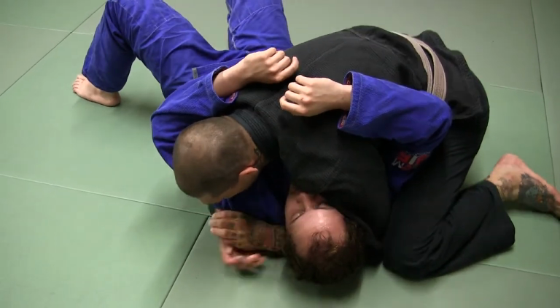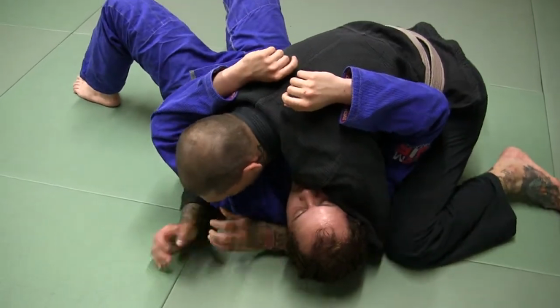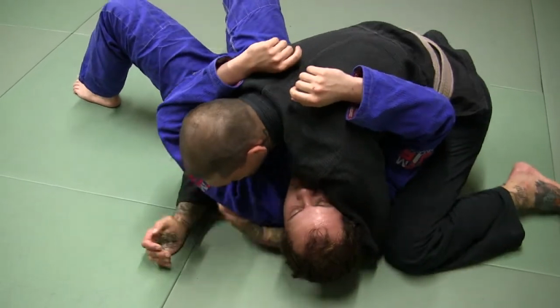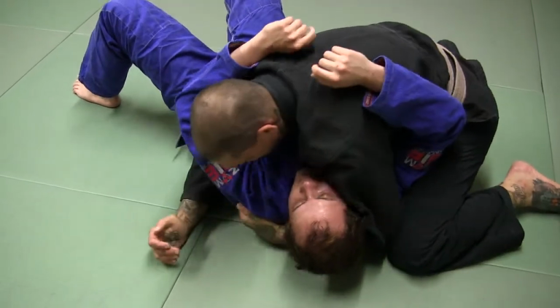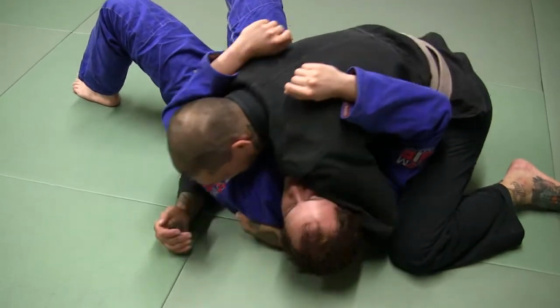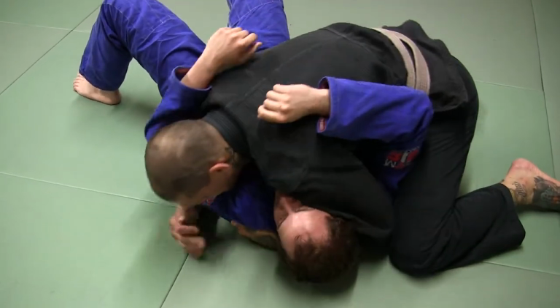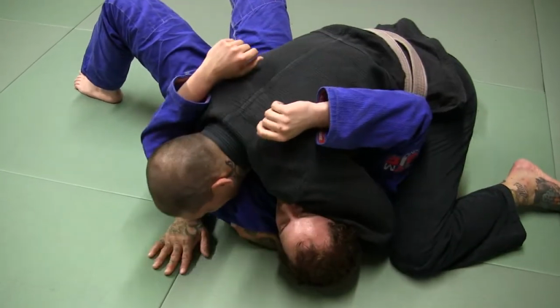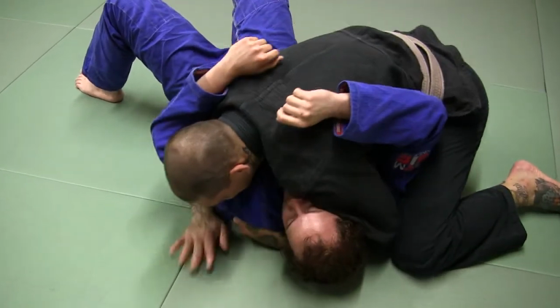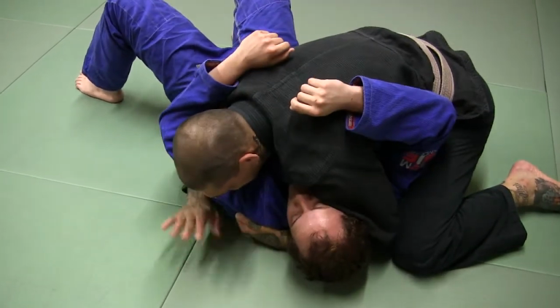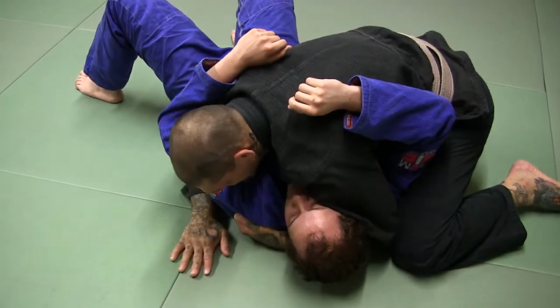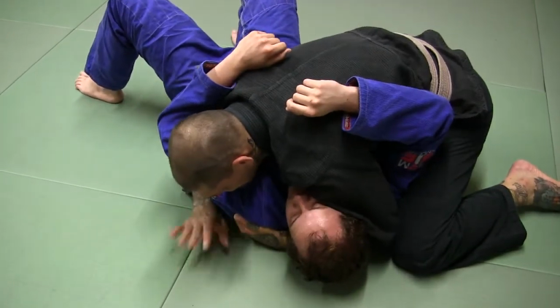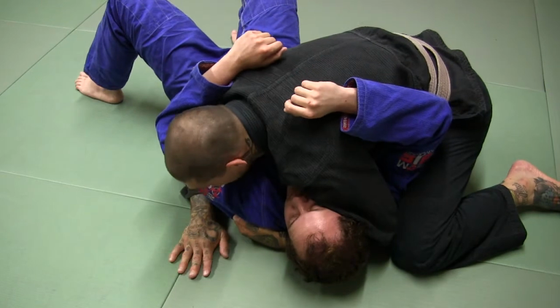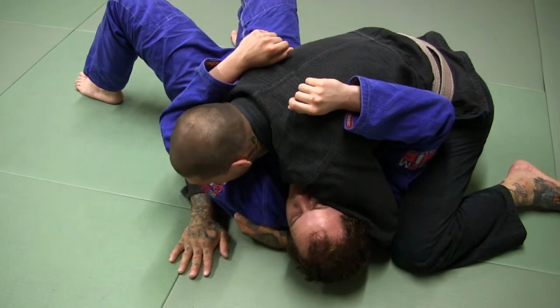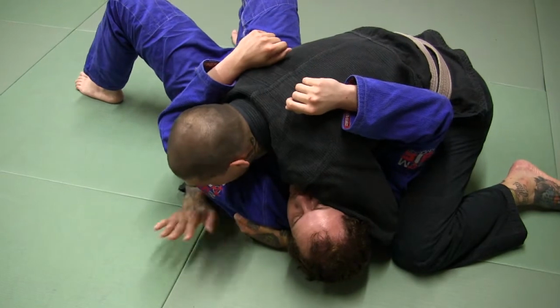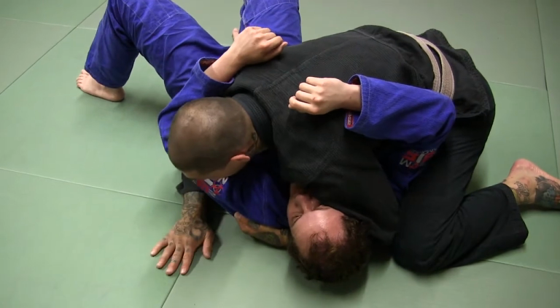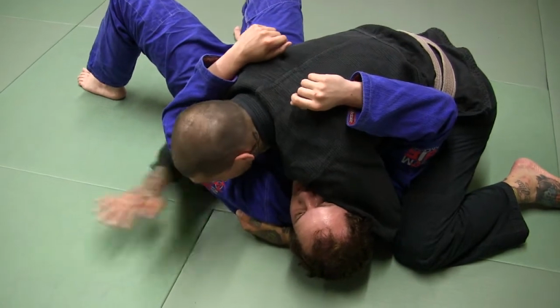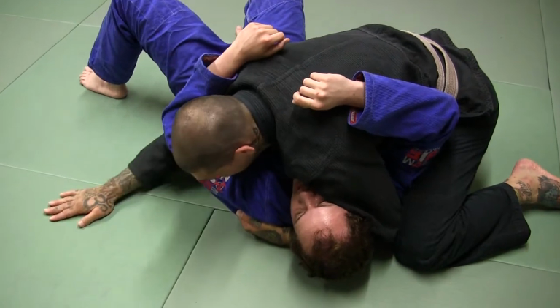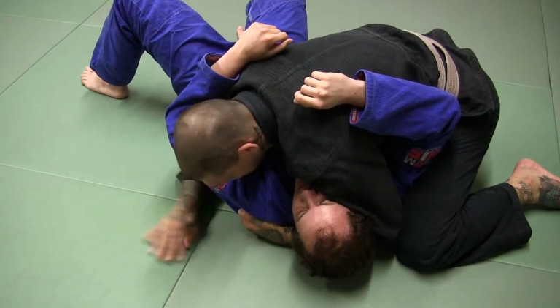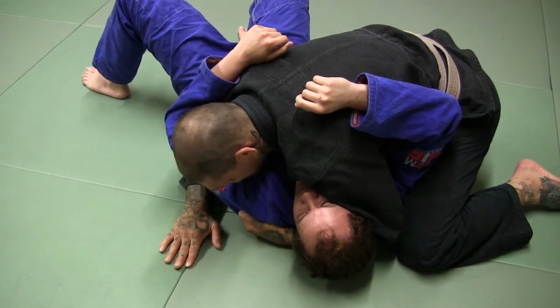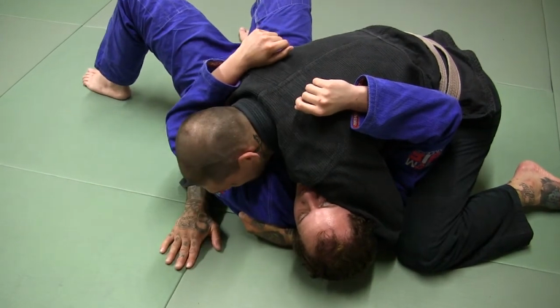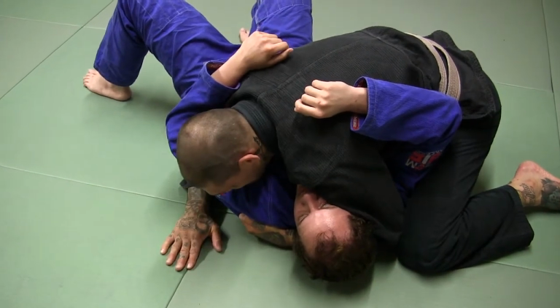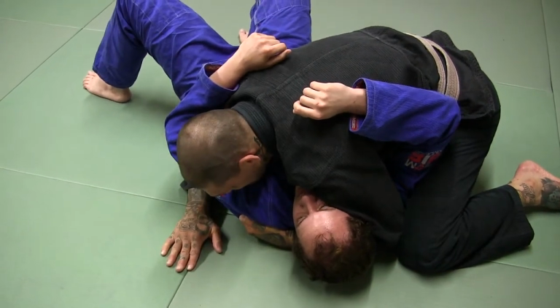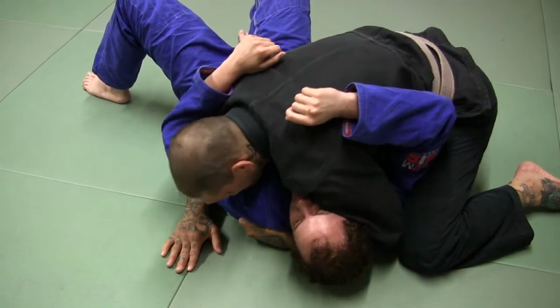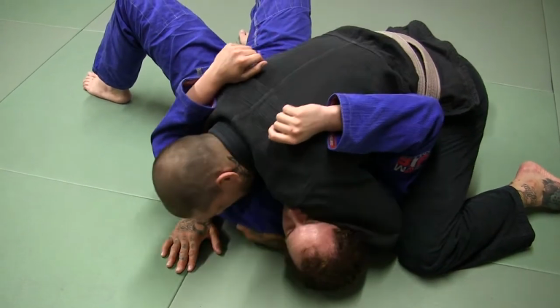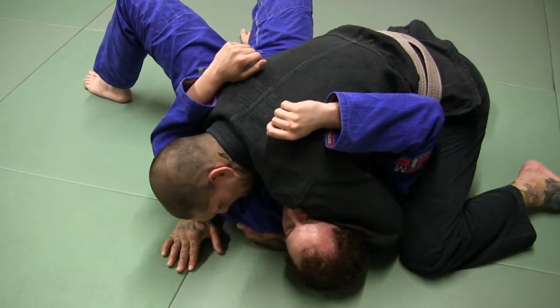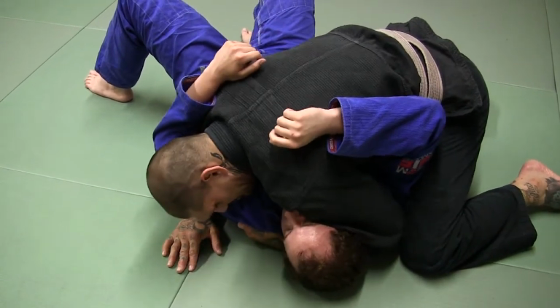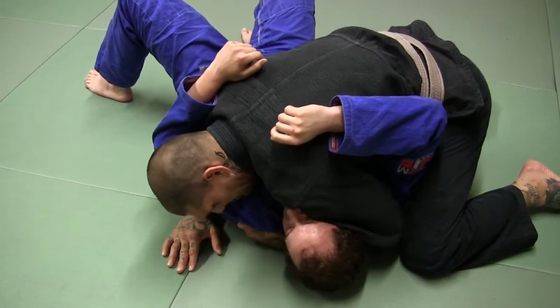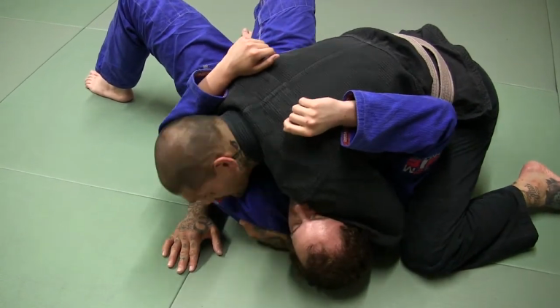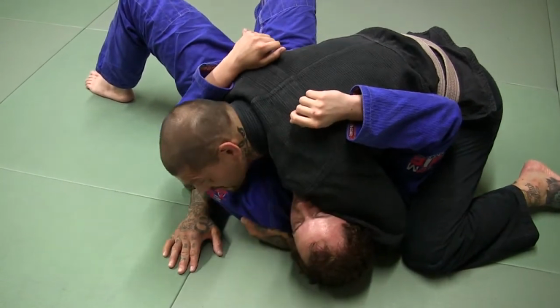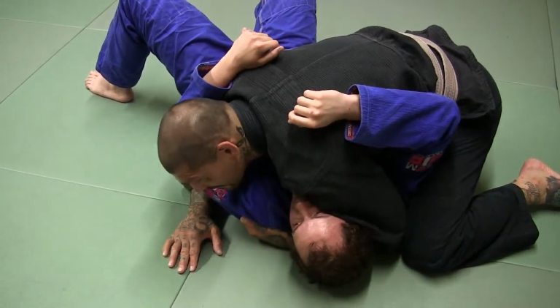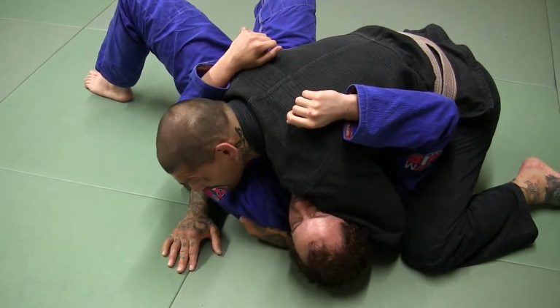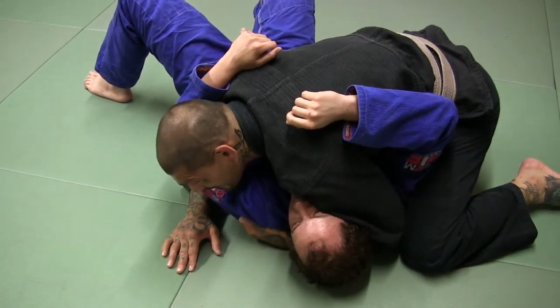Or I can hug like this and just keep this arm here in case I need it. But I want to keep the shoulder pressure on him.